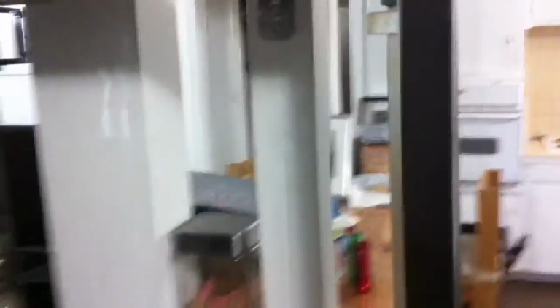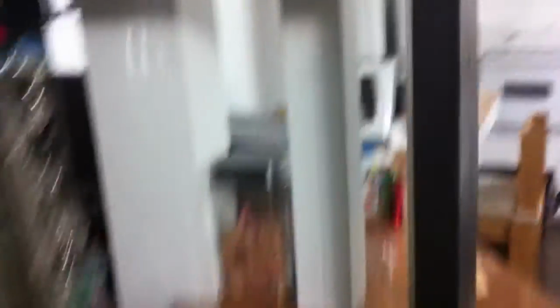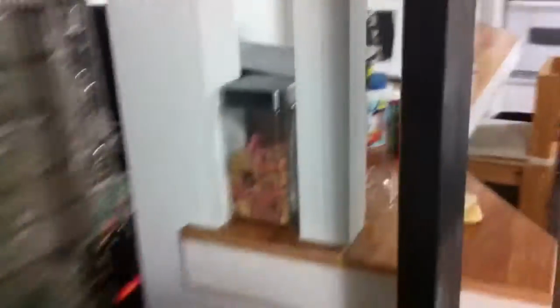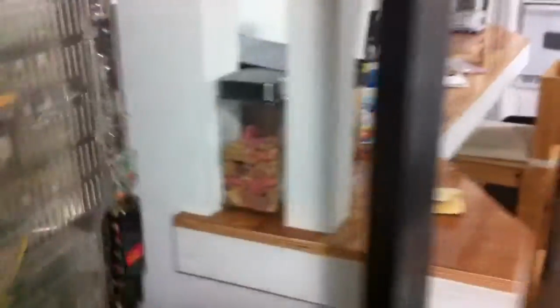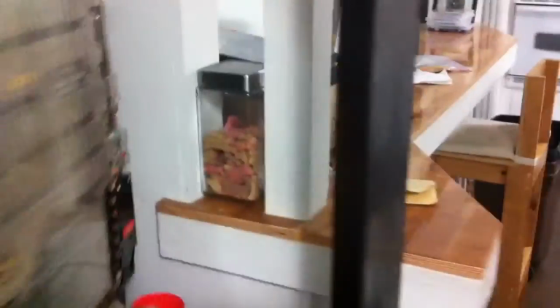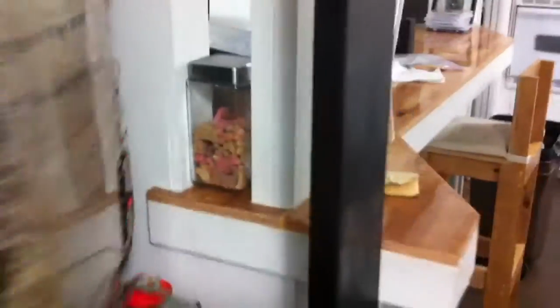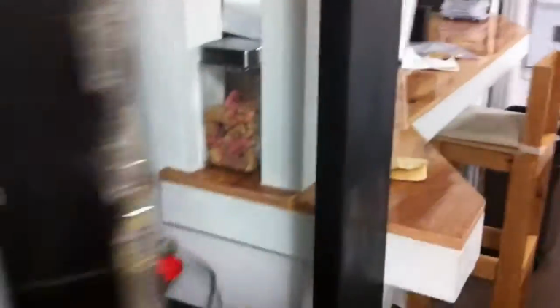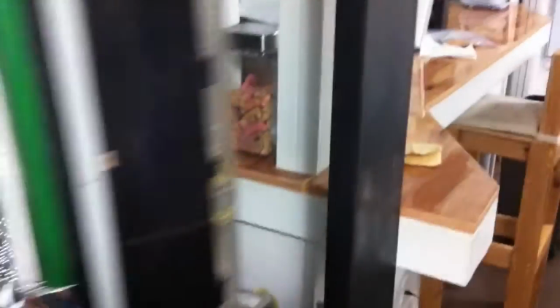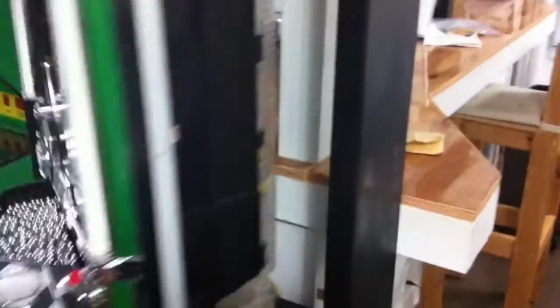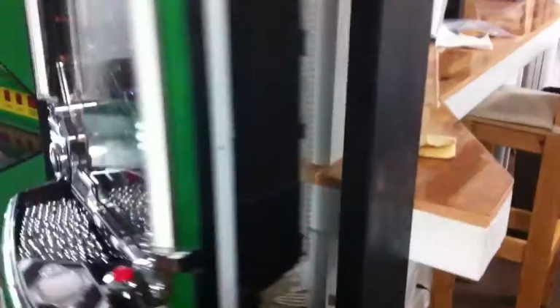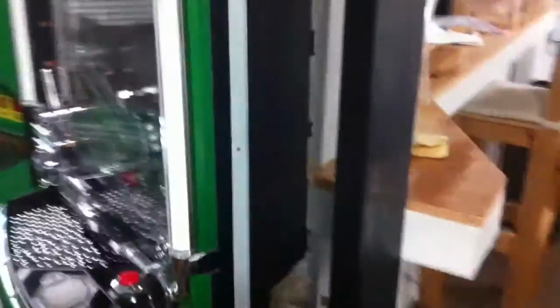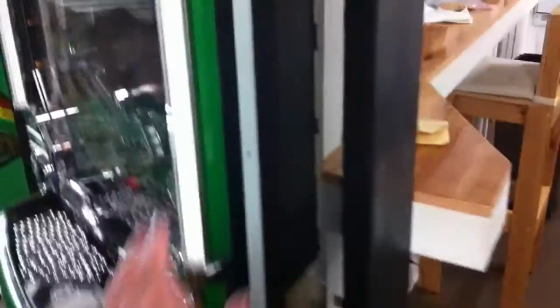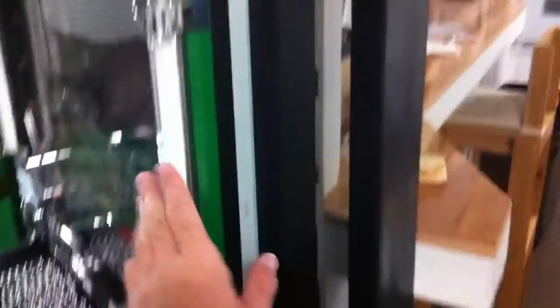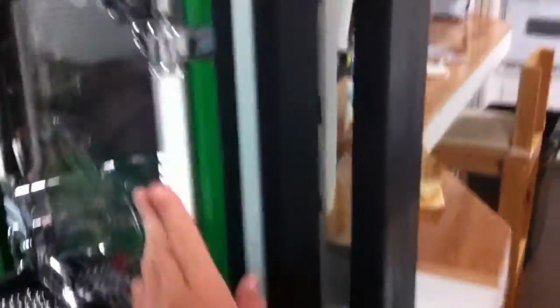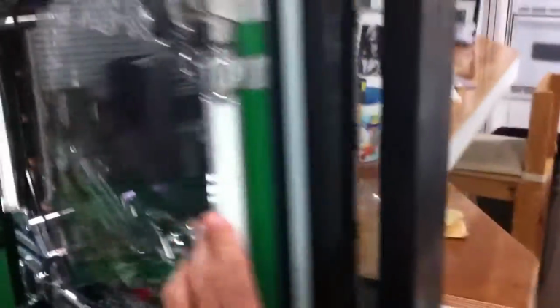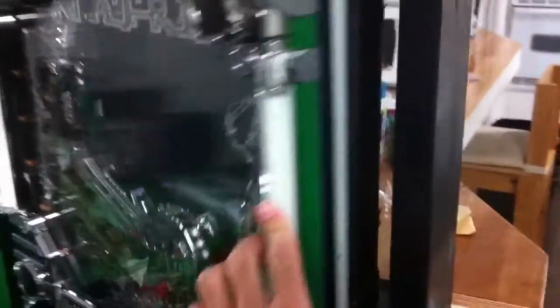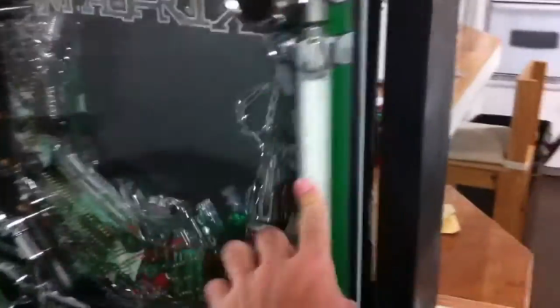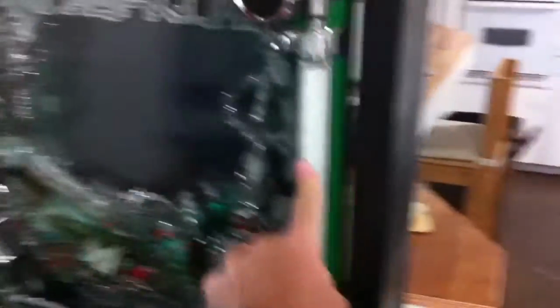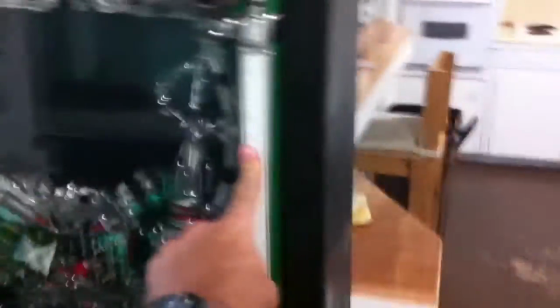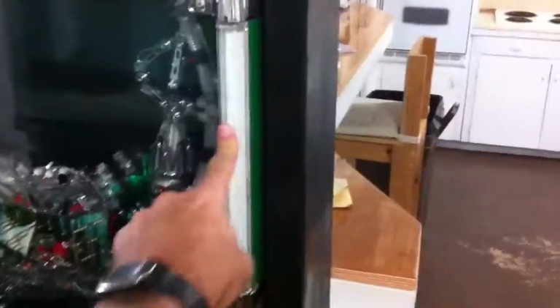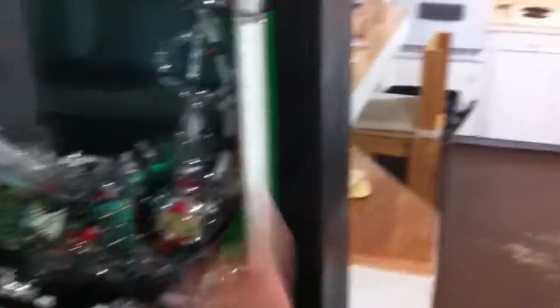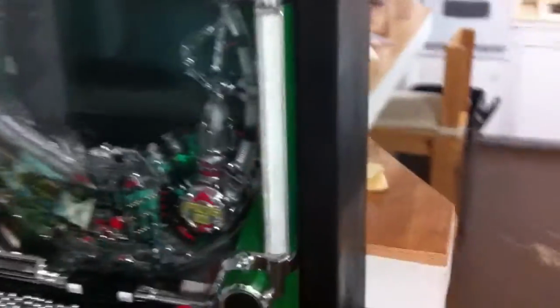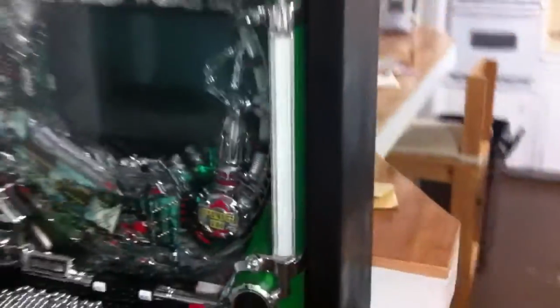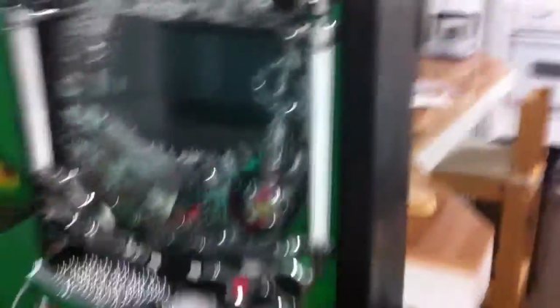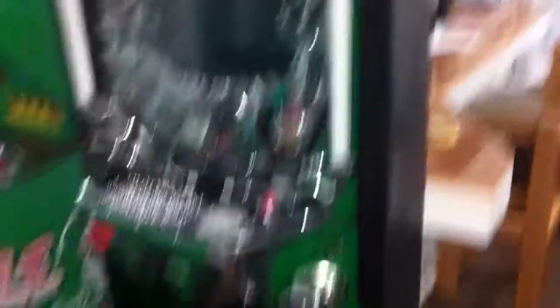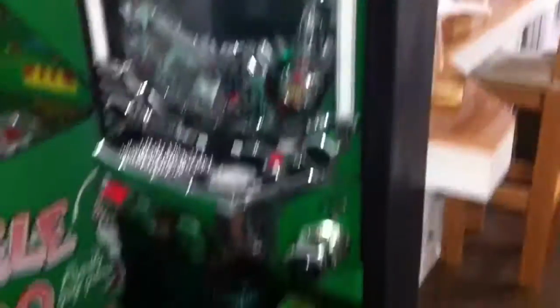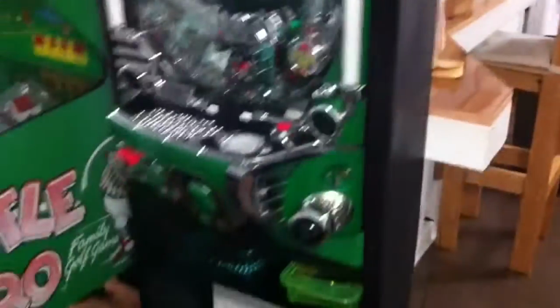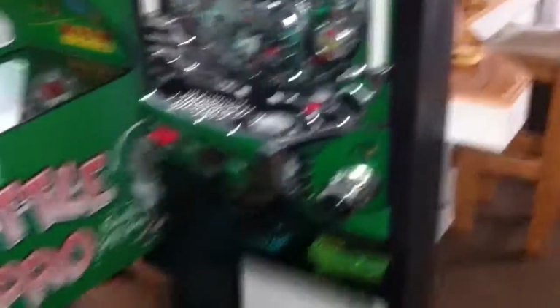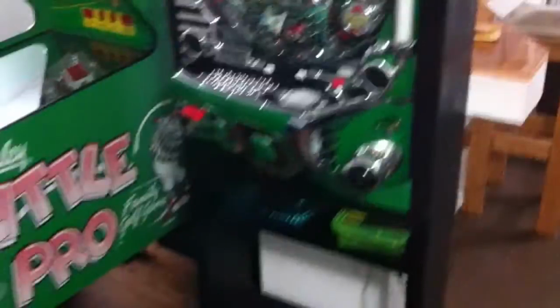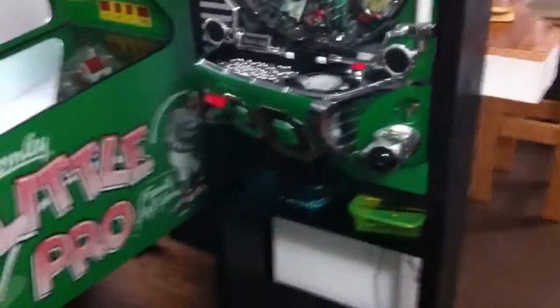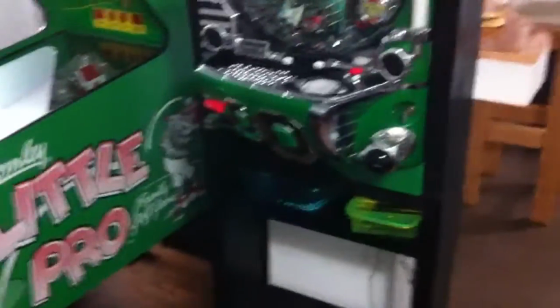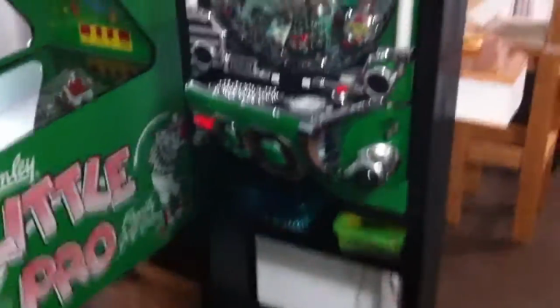There's the cabinet, there's the matrix pachinko. It's fun.